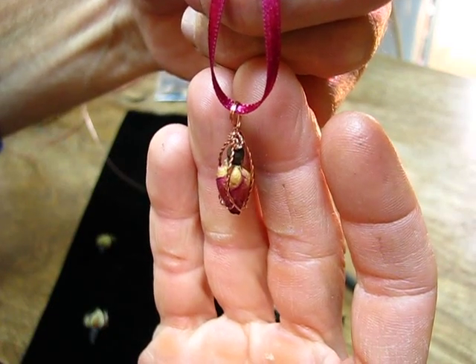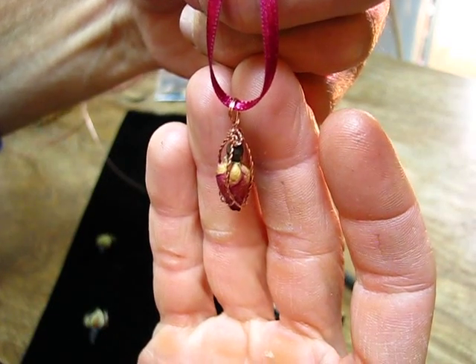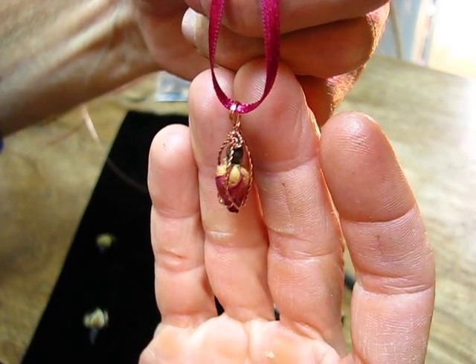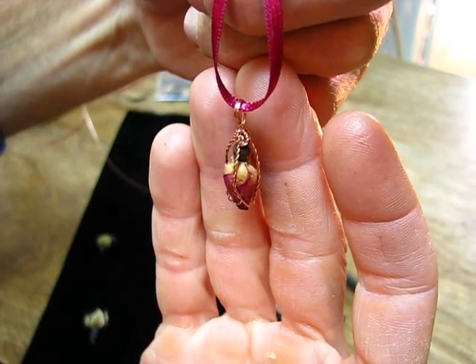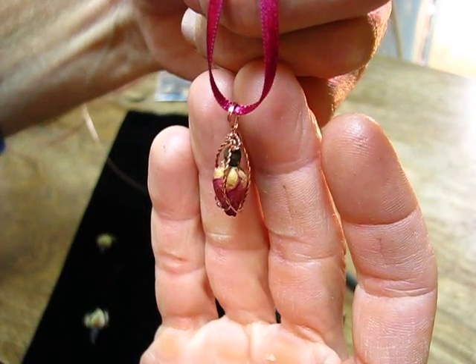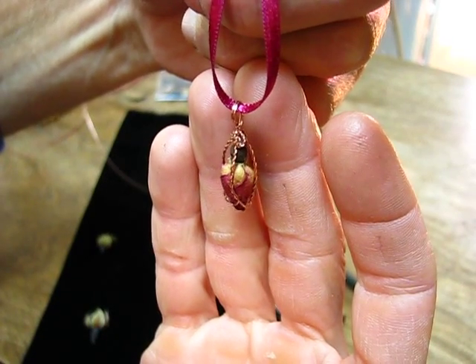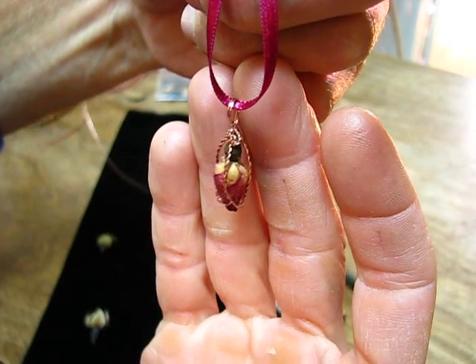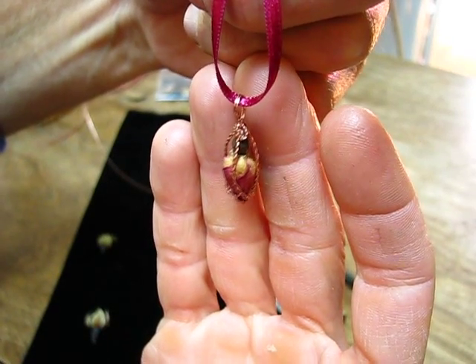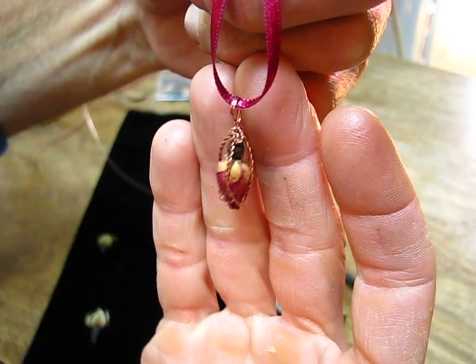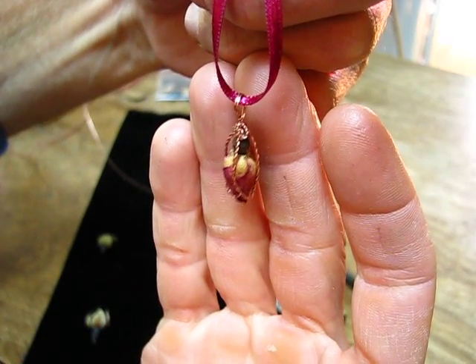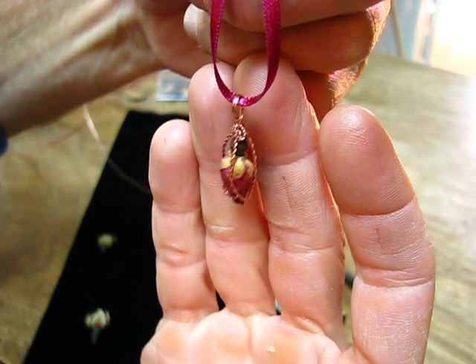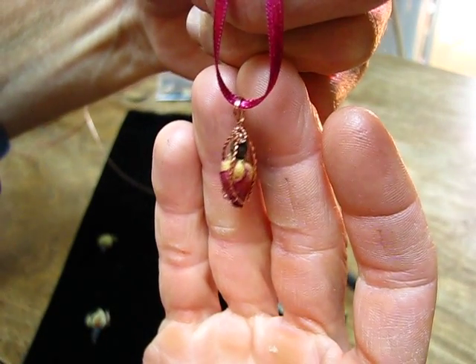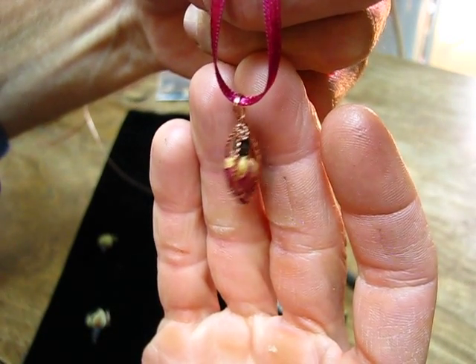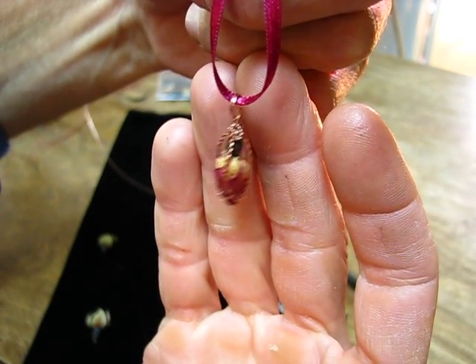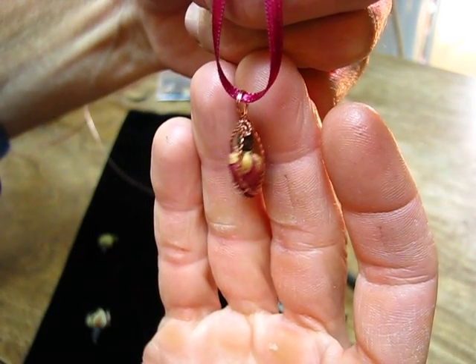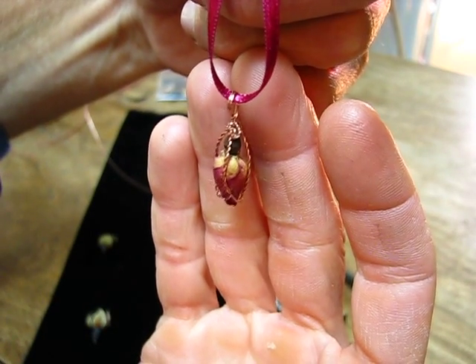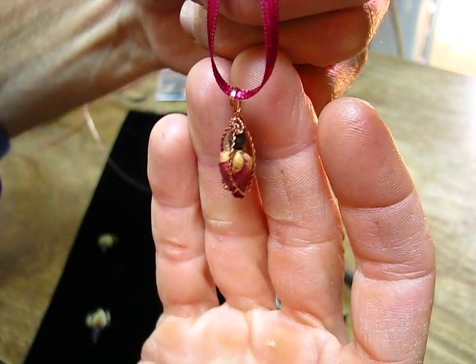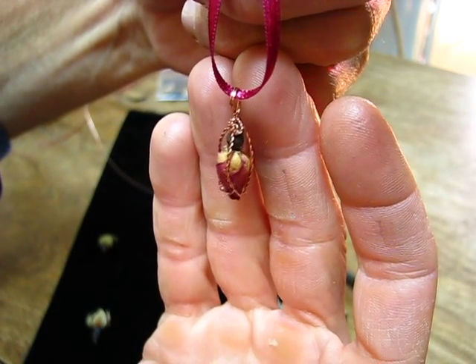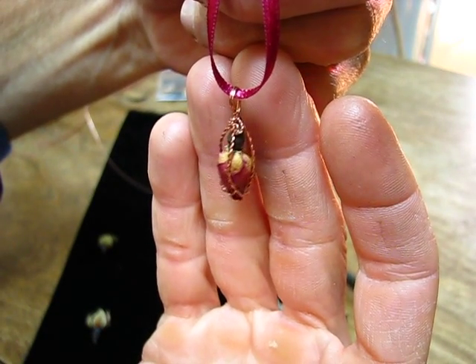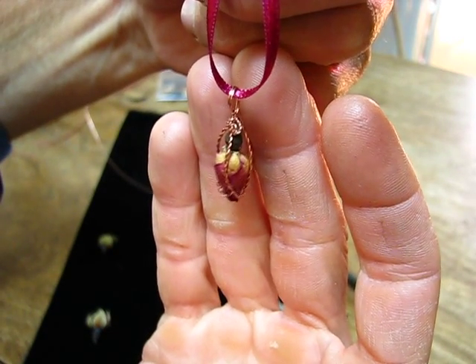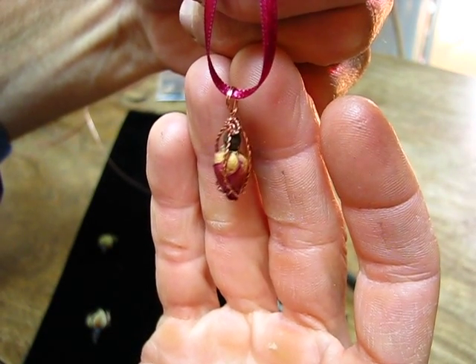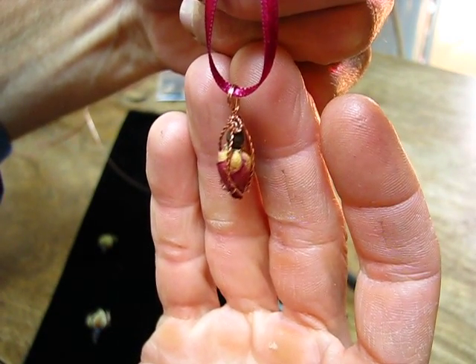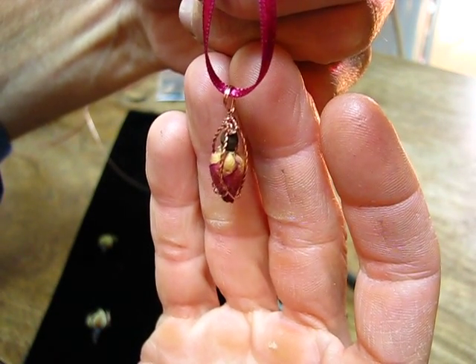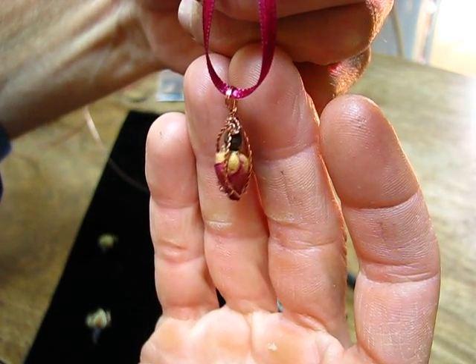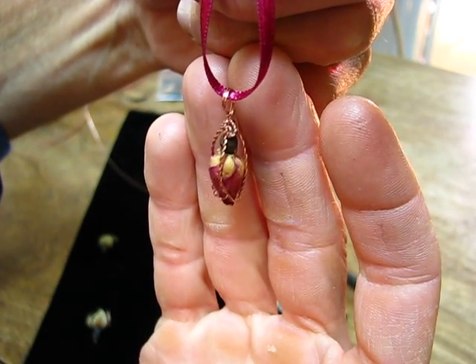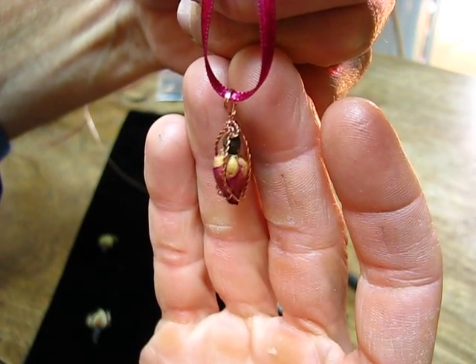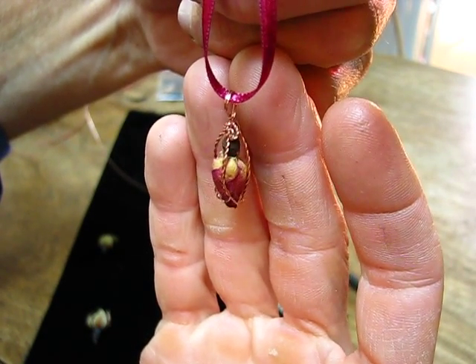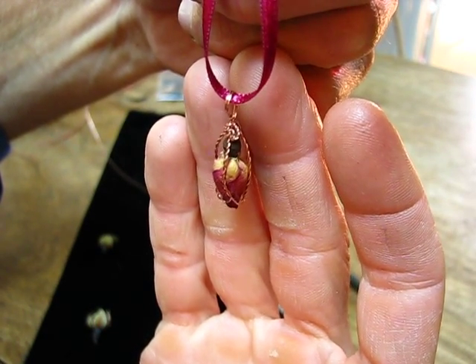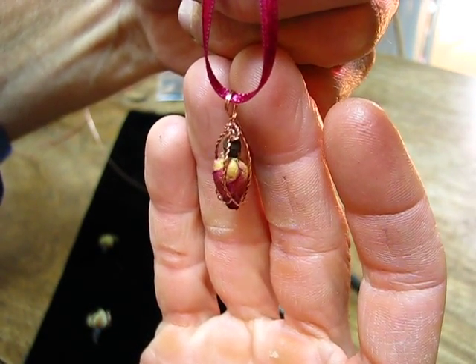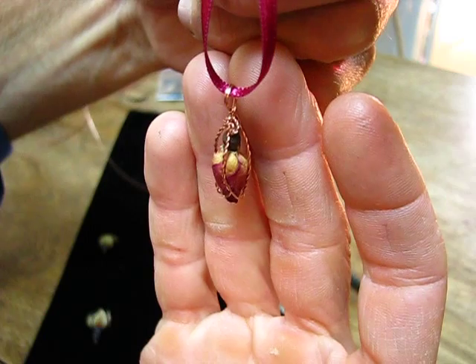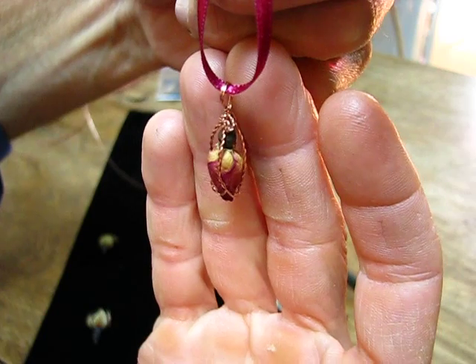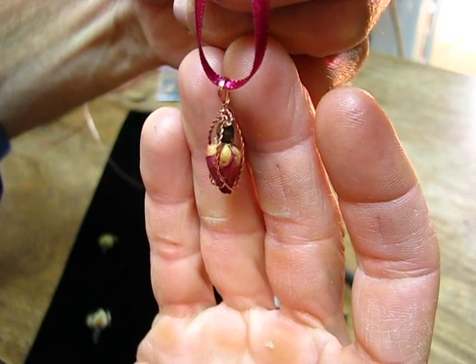Hi. Today we're going to wire wrap a little dry rosebud. Let's get started.